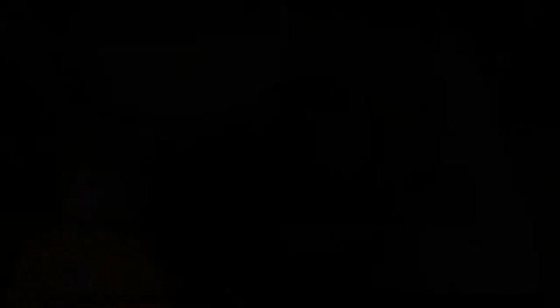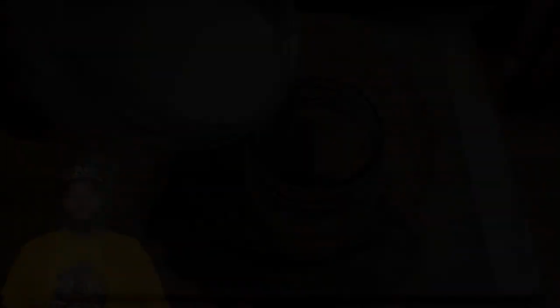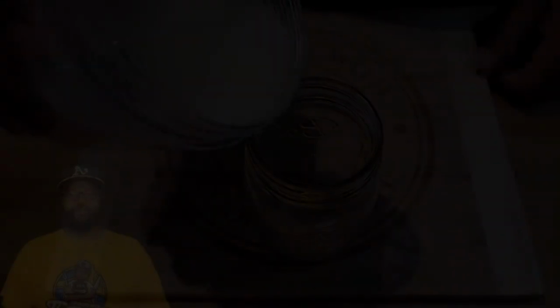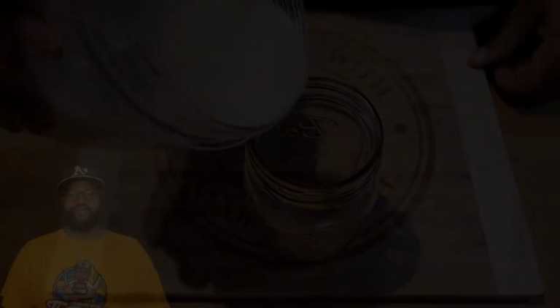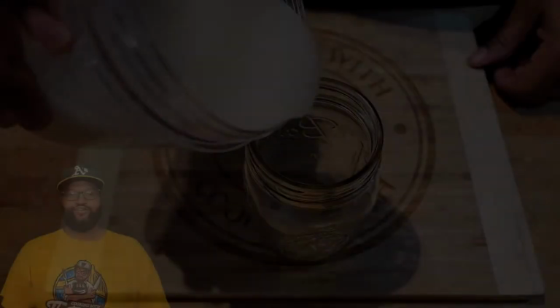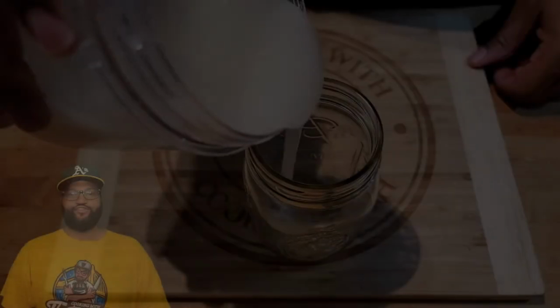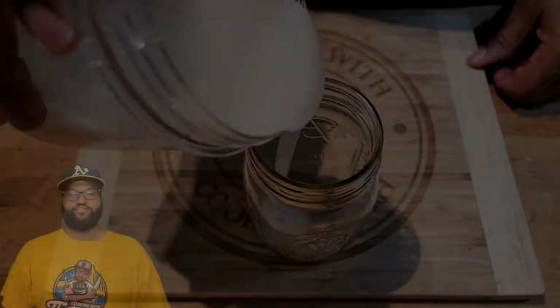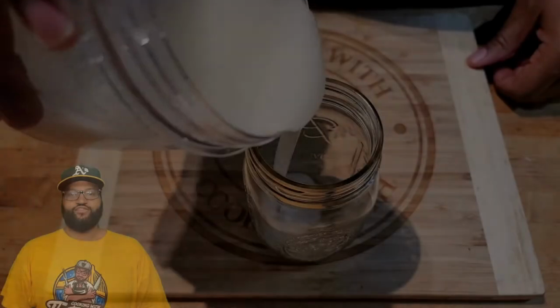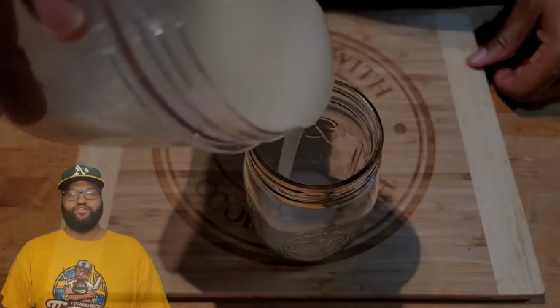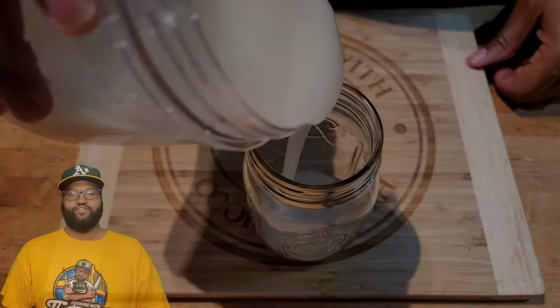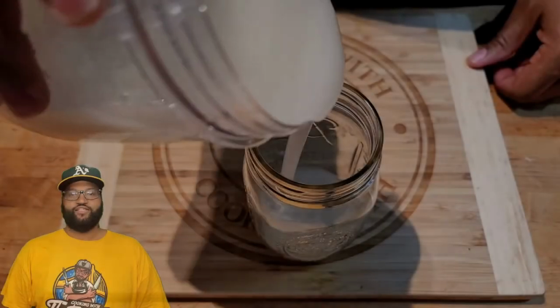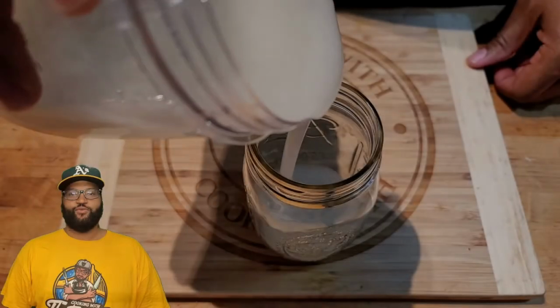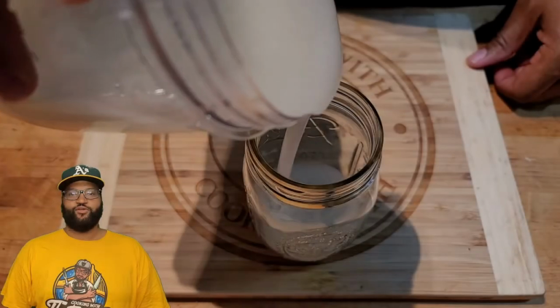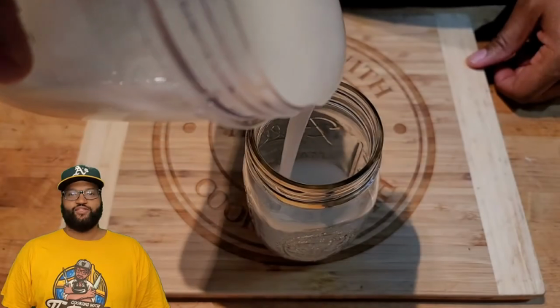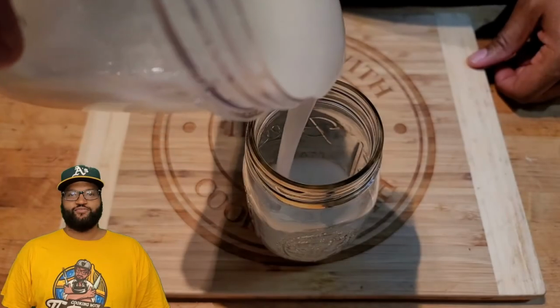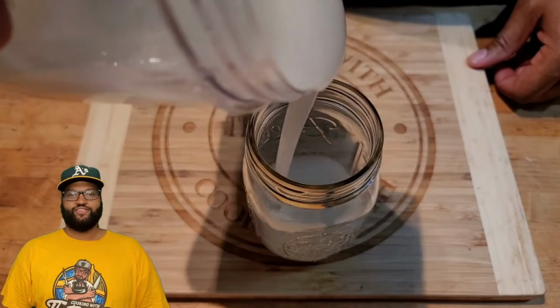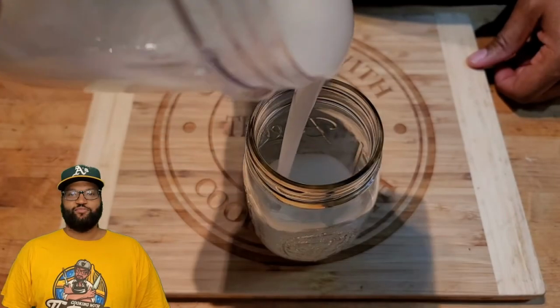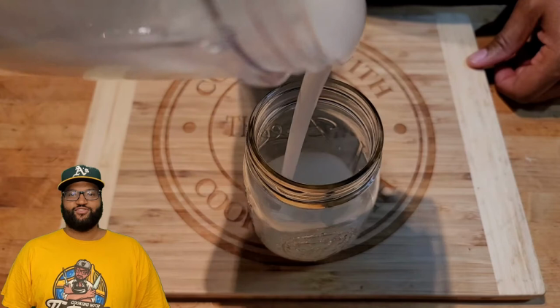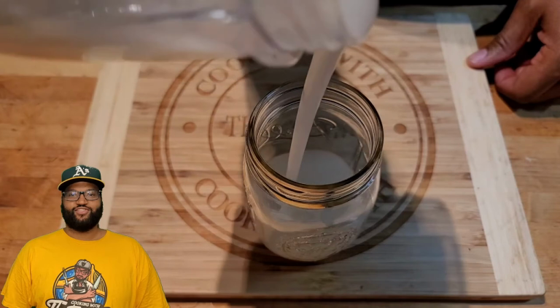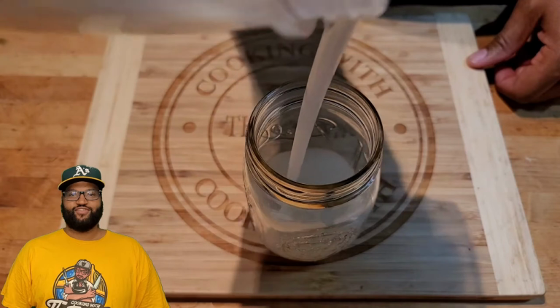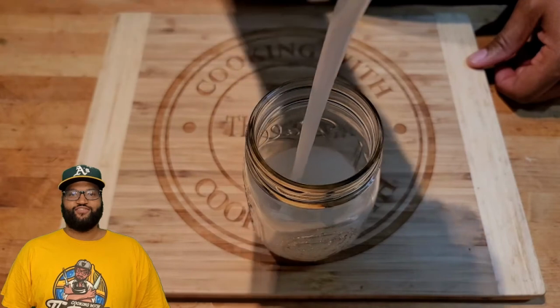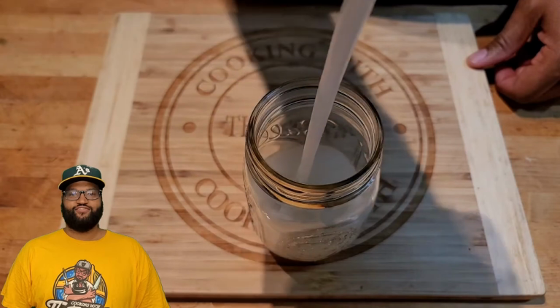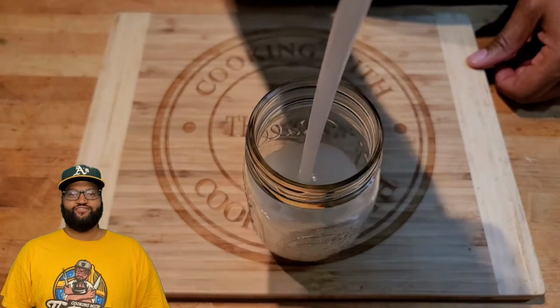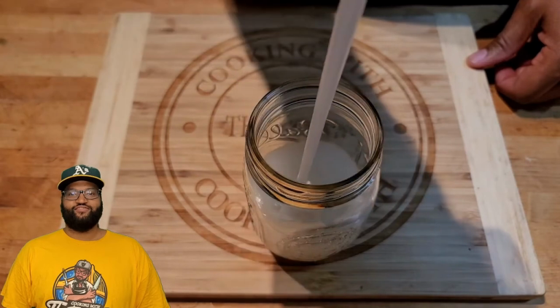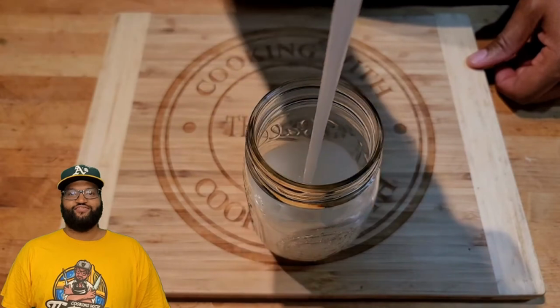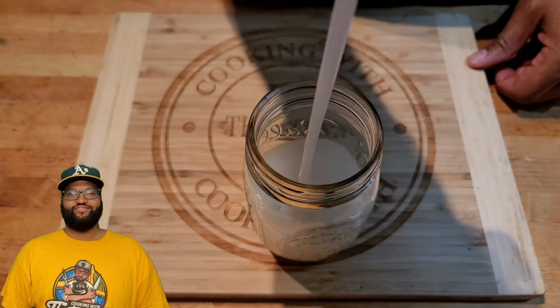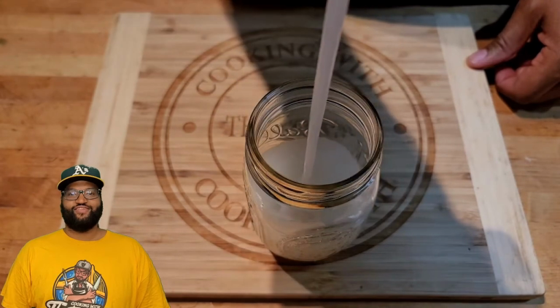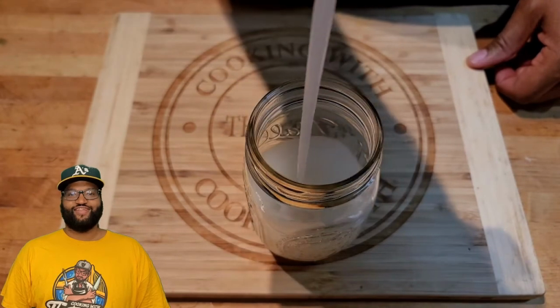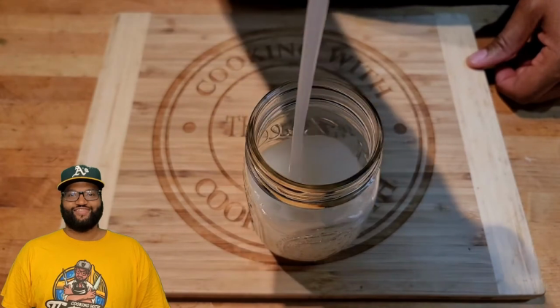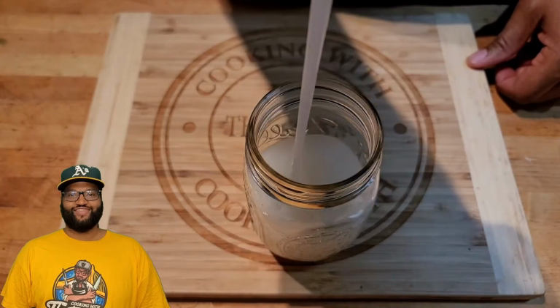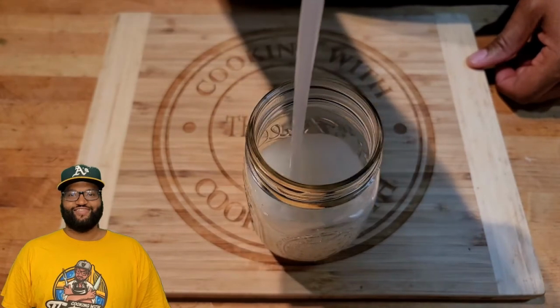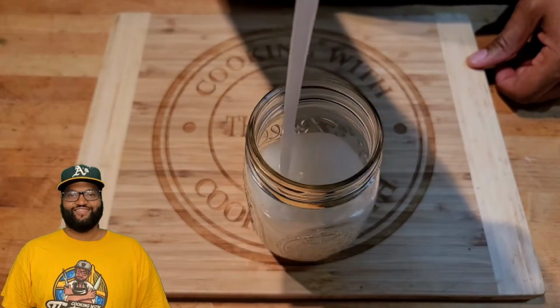Welcome back, towners. Today we're going to make some sea moss gel. Let's get it.